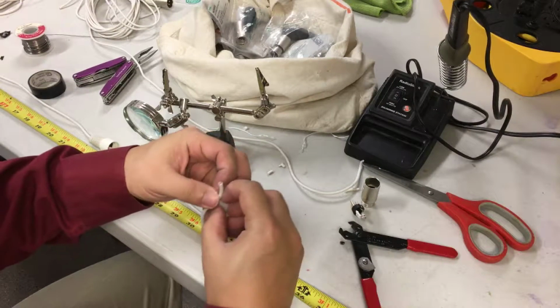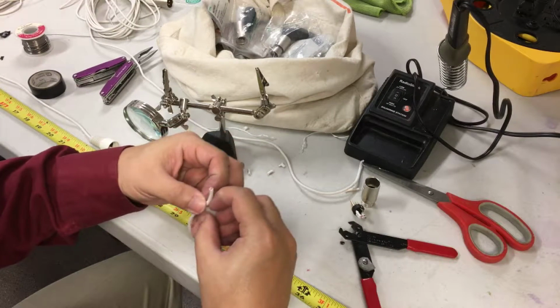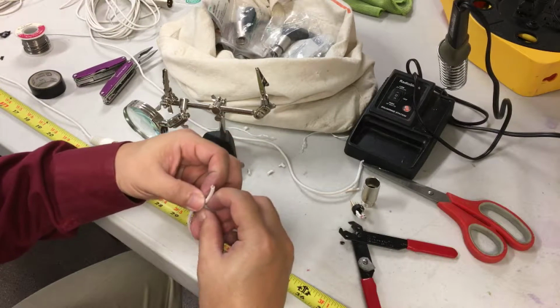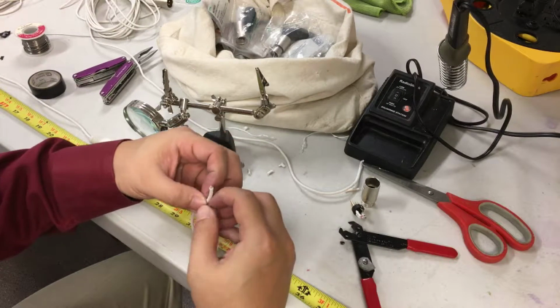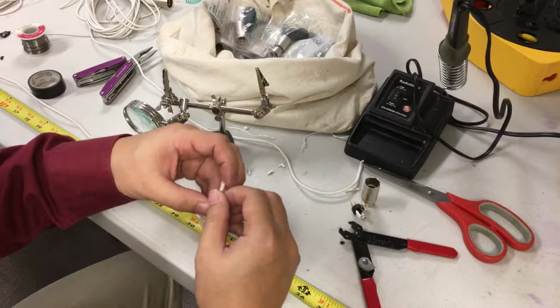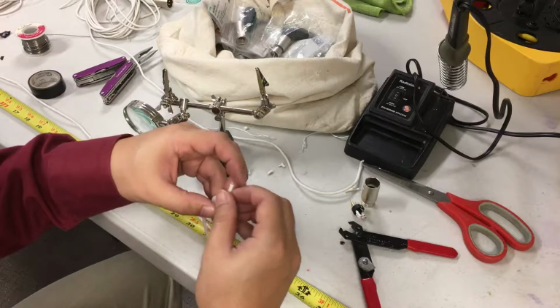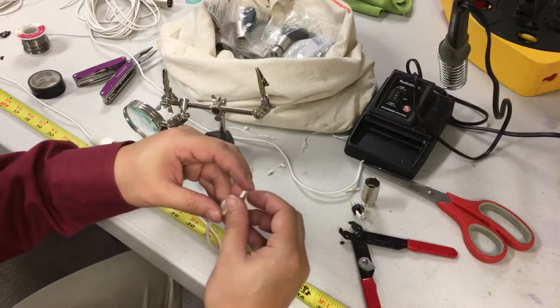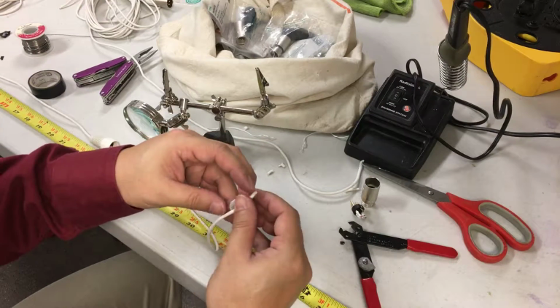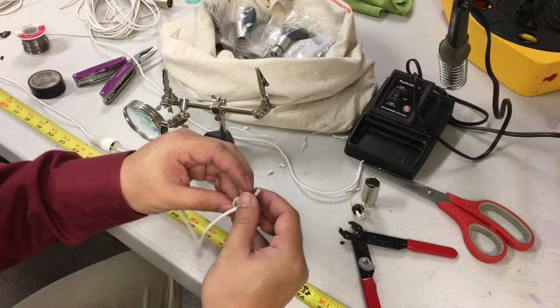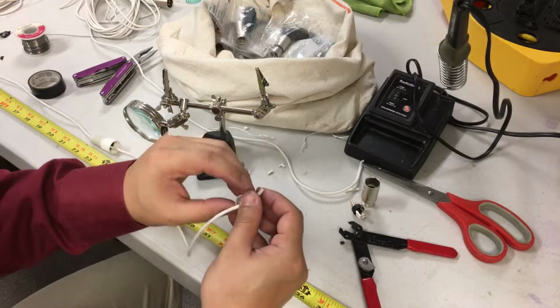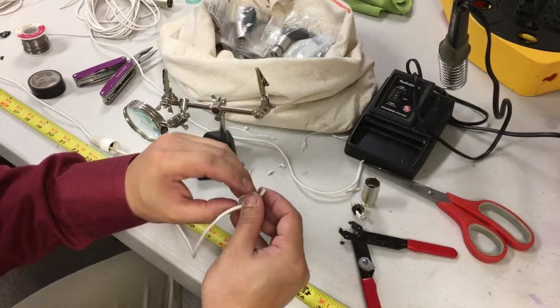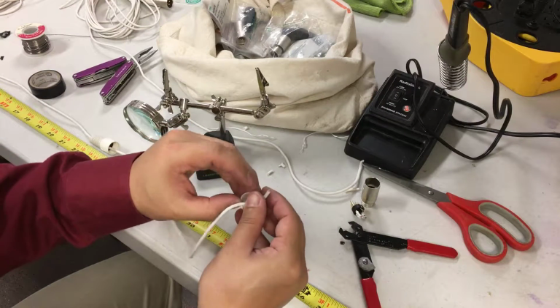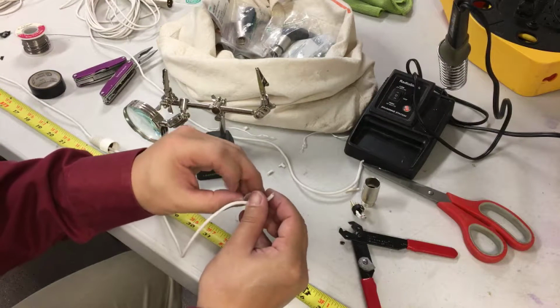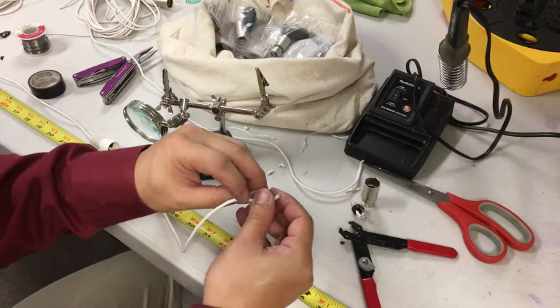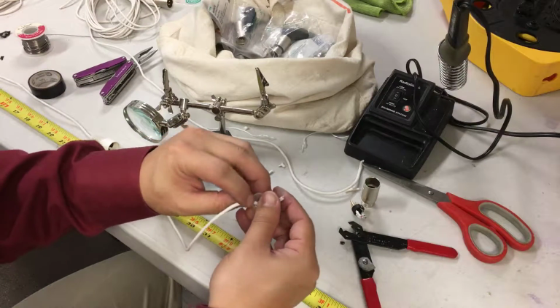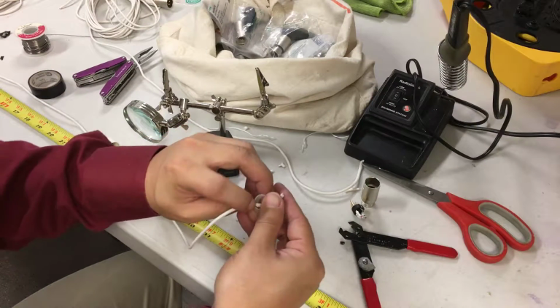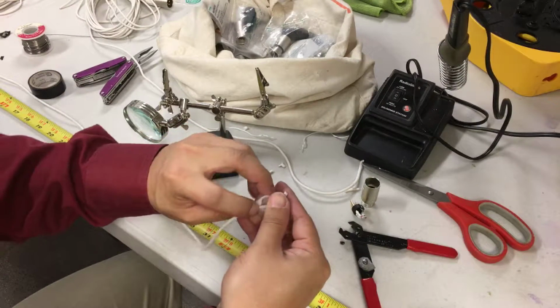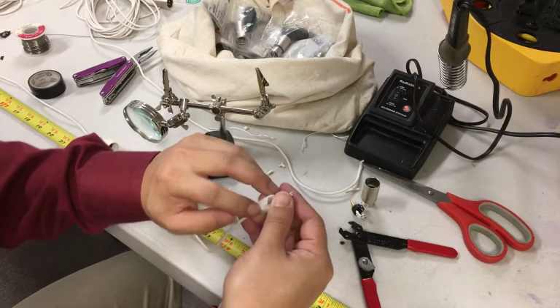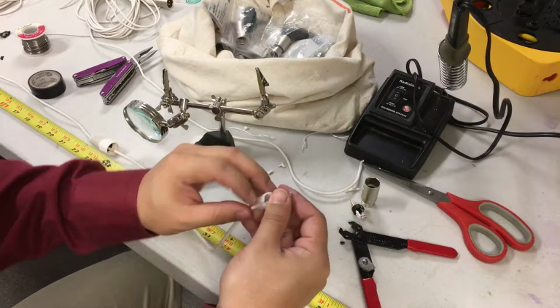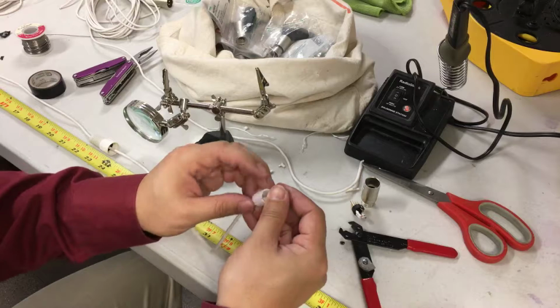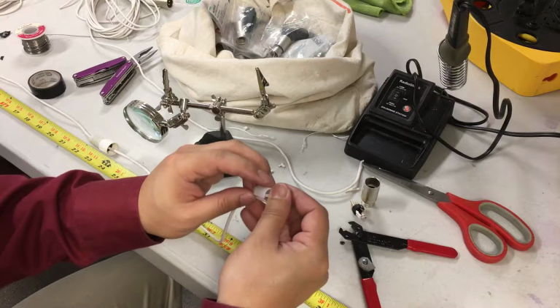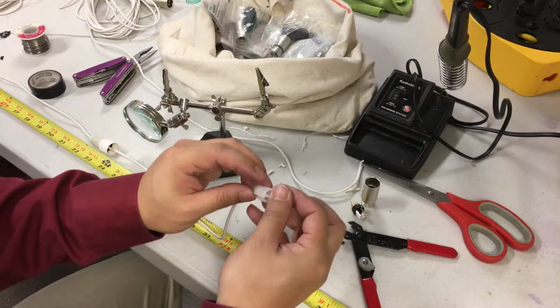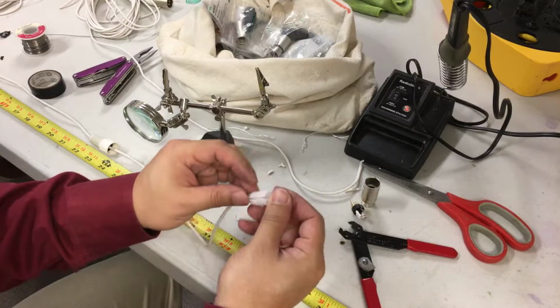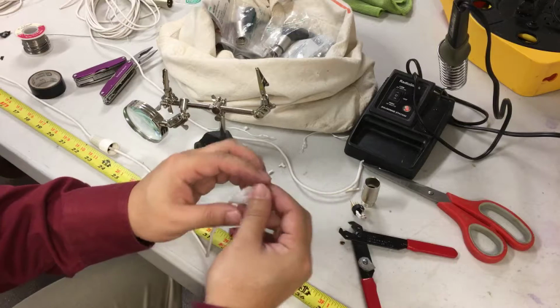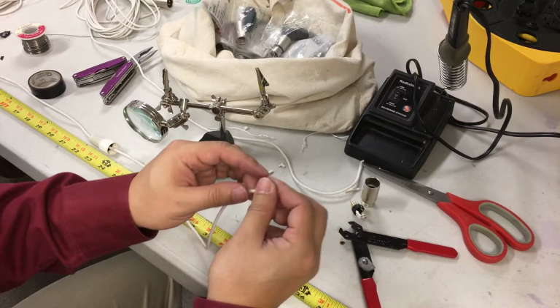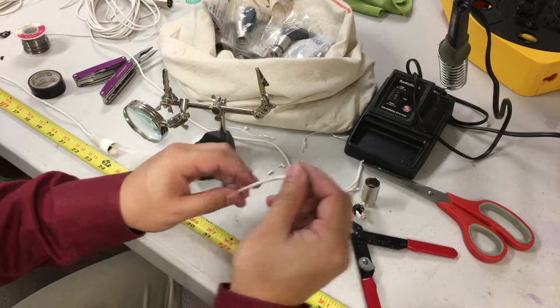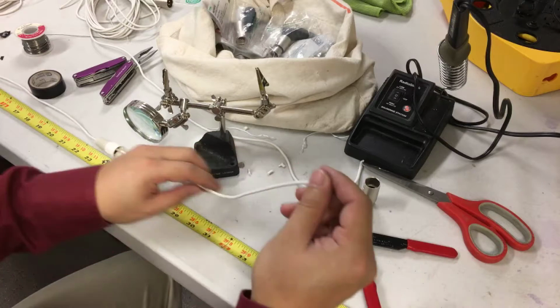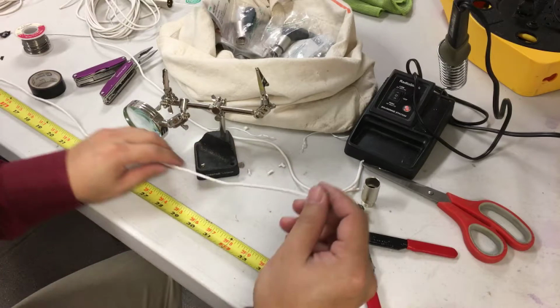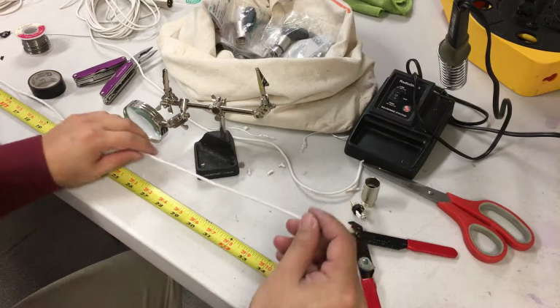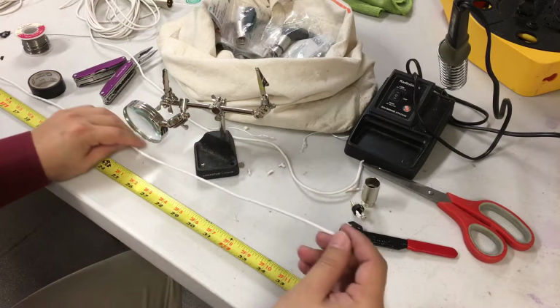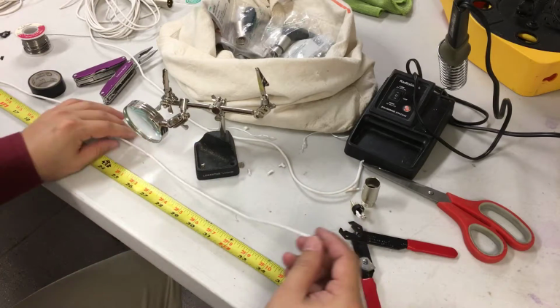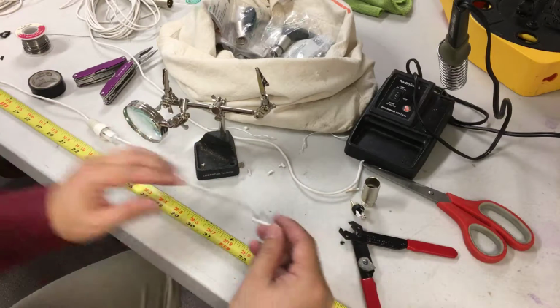Turn on my solder right now. I just have a Radio Shack solder — it's been working for me for years and years.